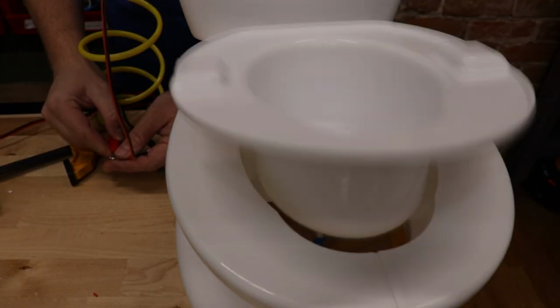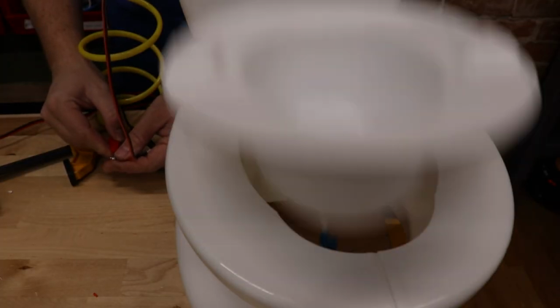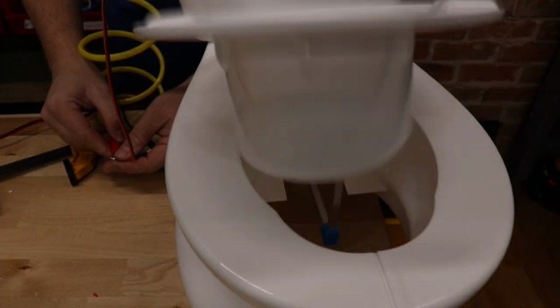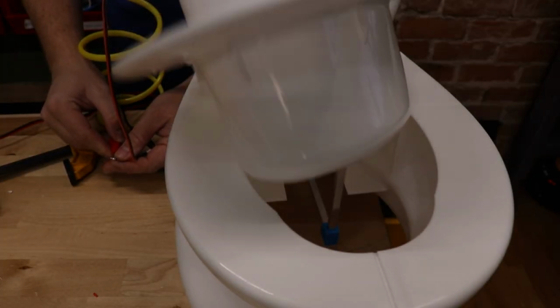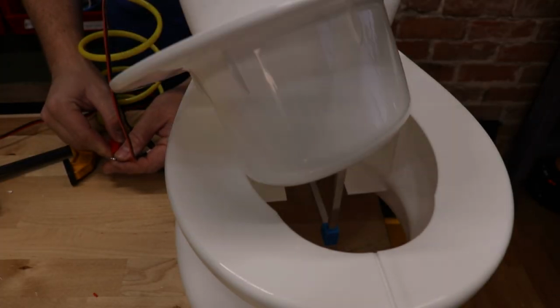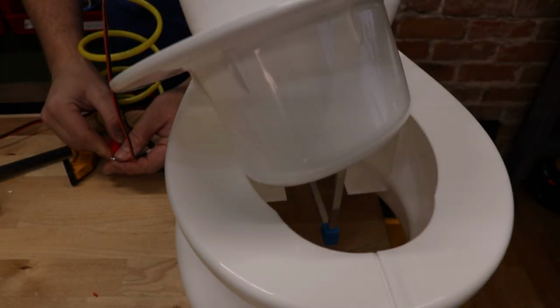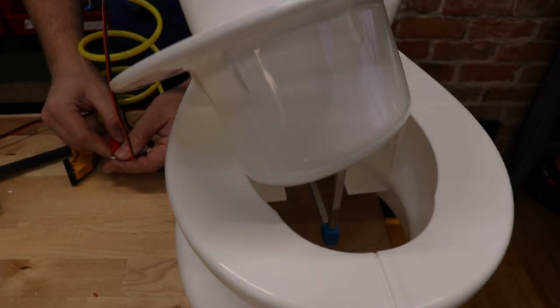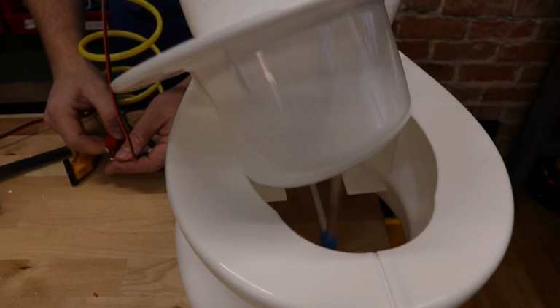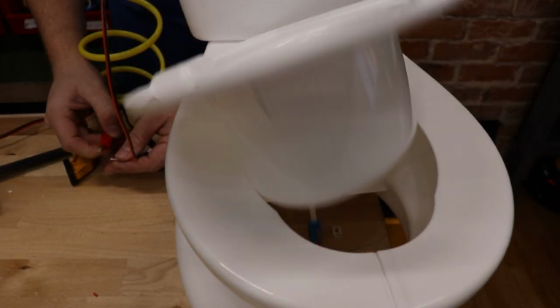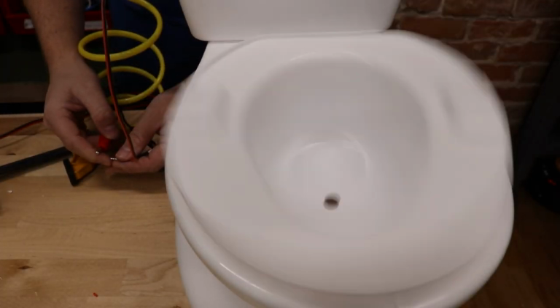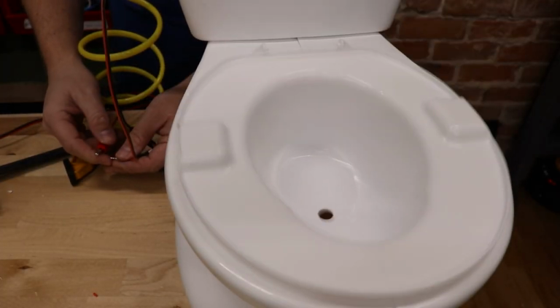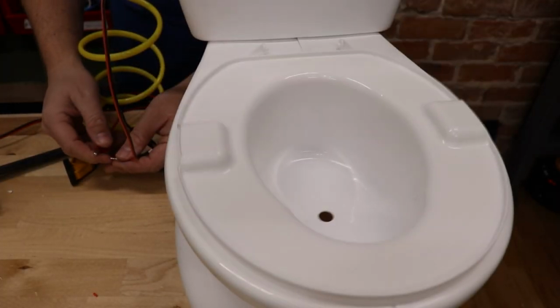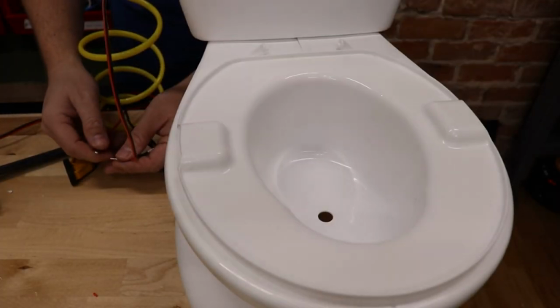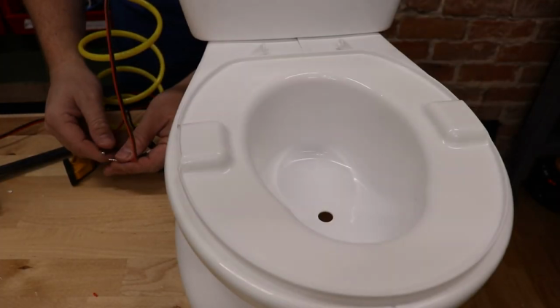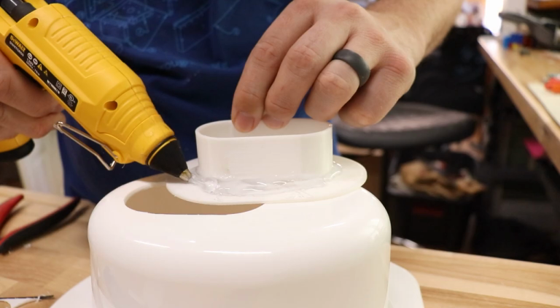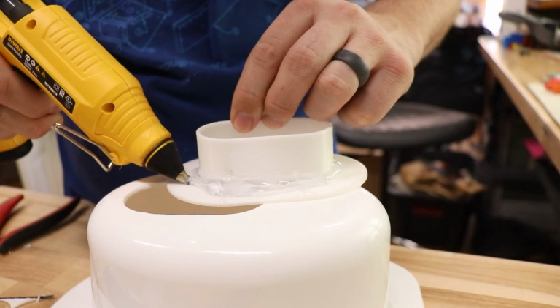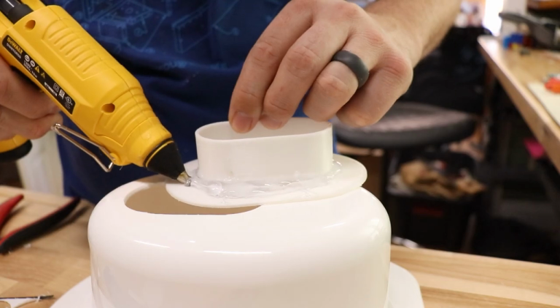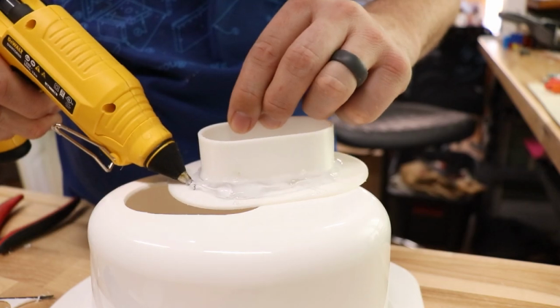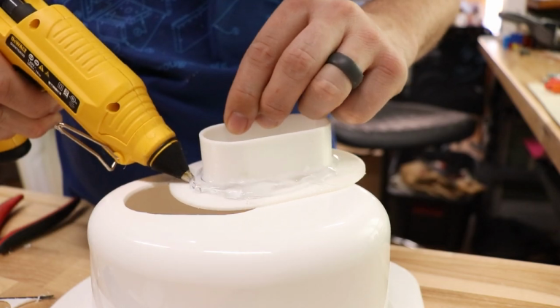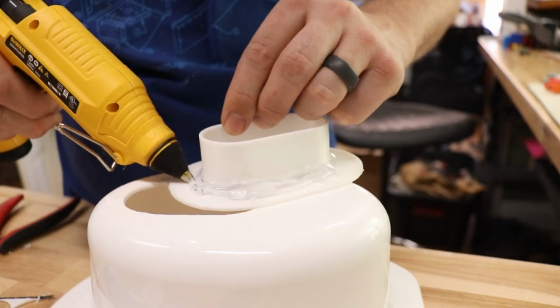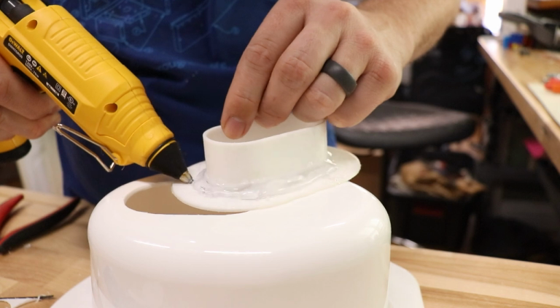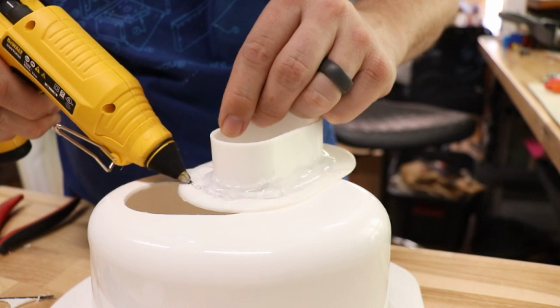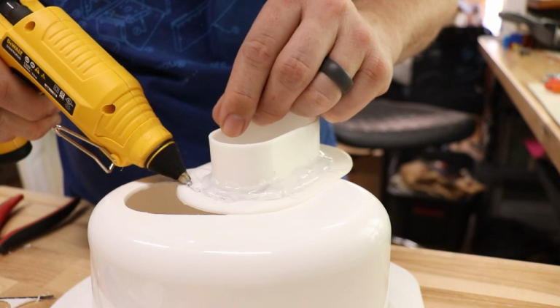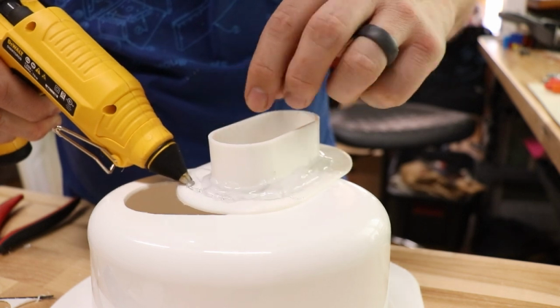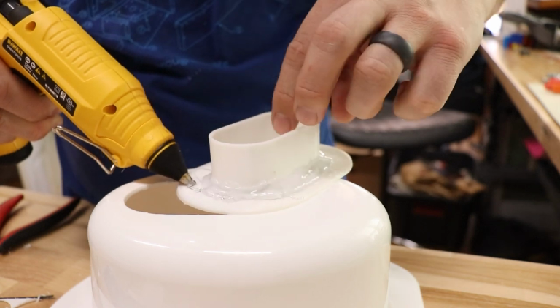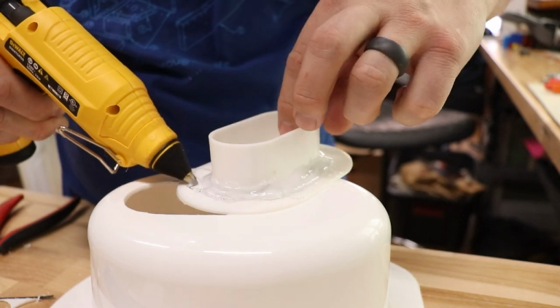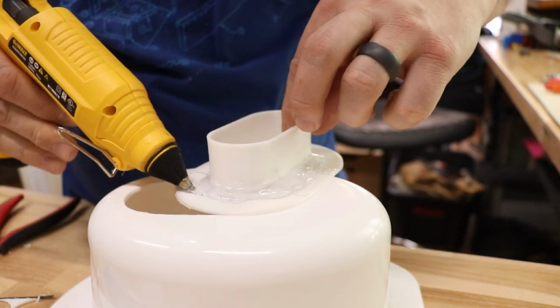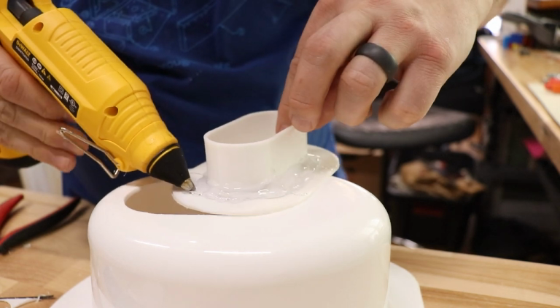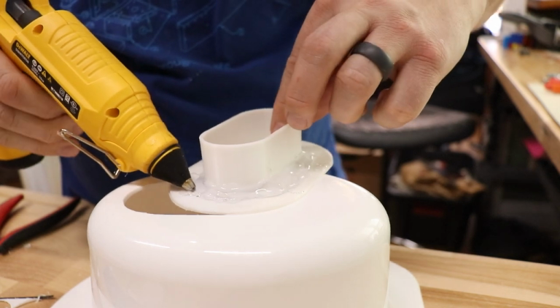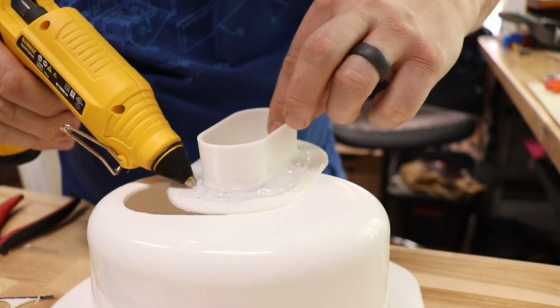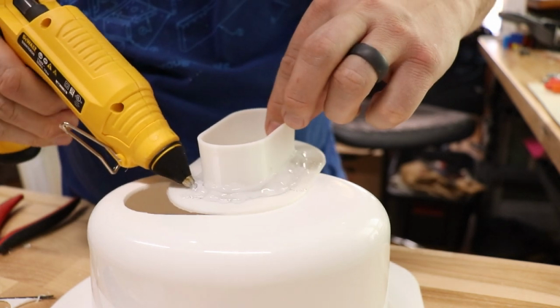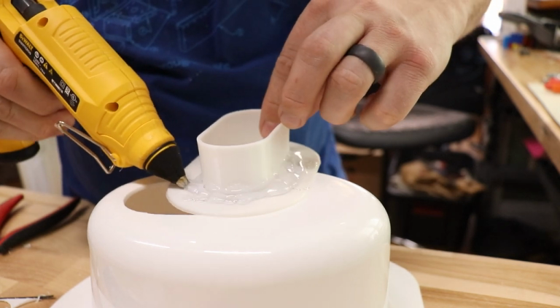Obviously I don't want to launch the toilet bowl across the room, so I'm going to need to drill a little bit bigger hole.